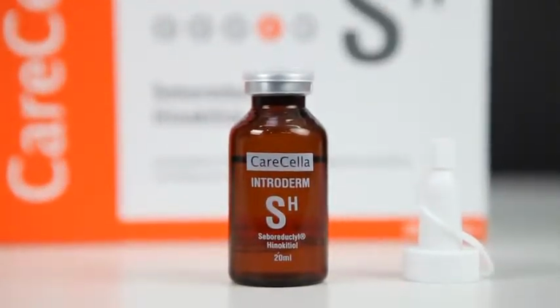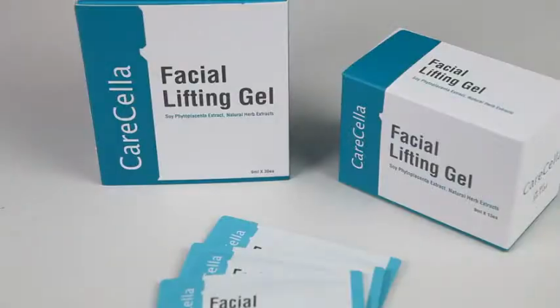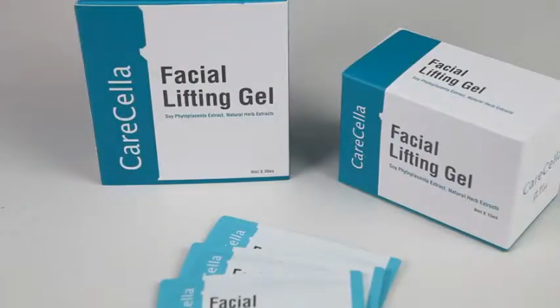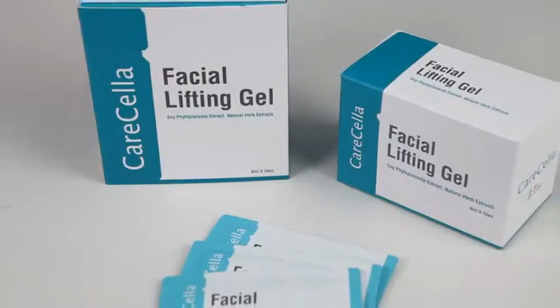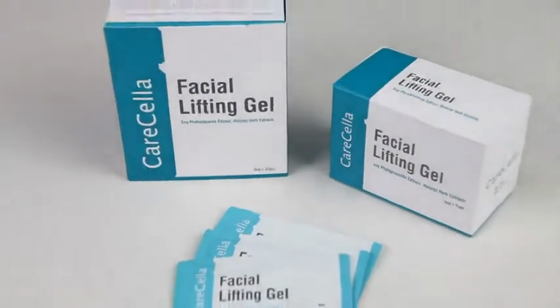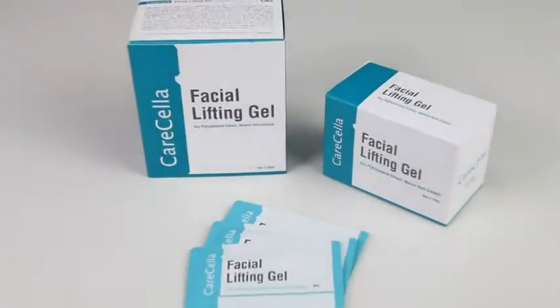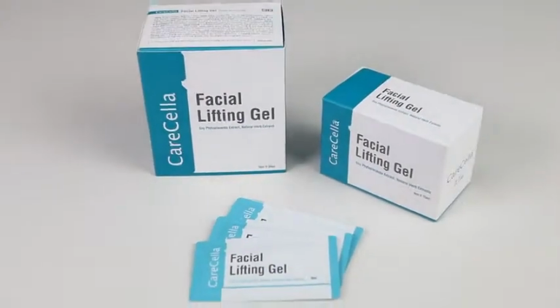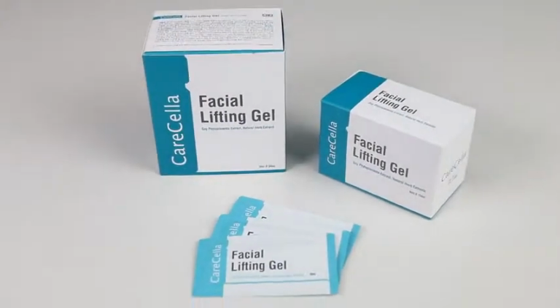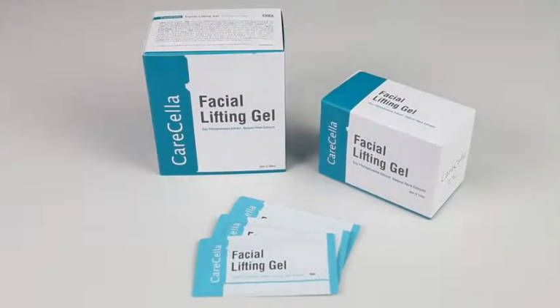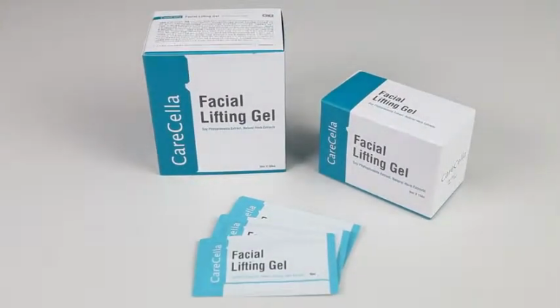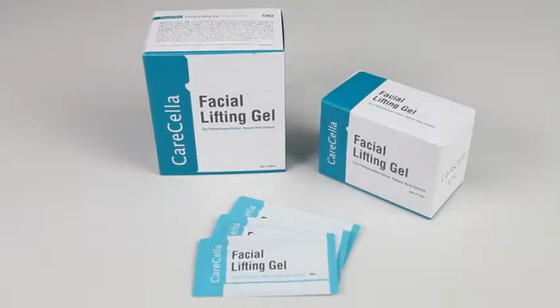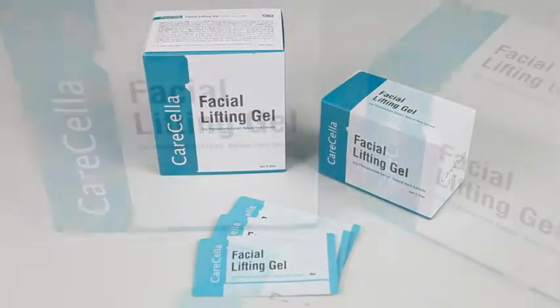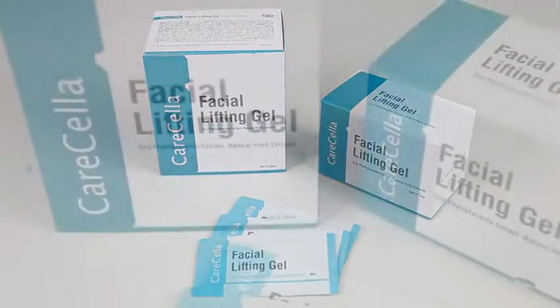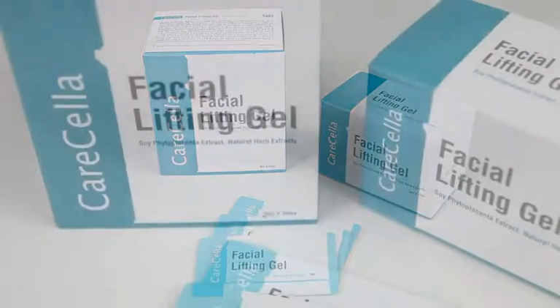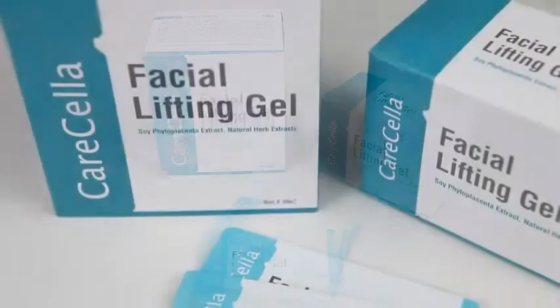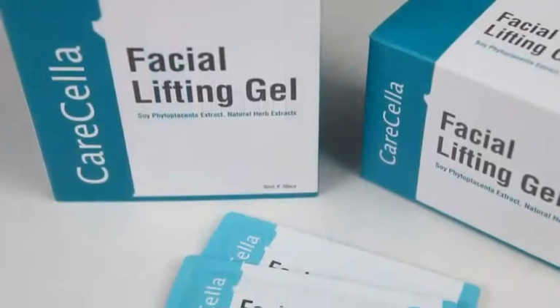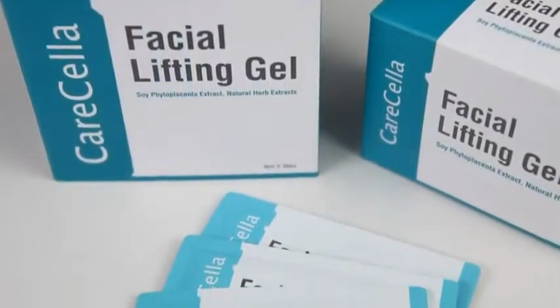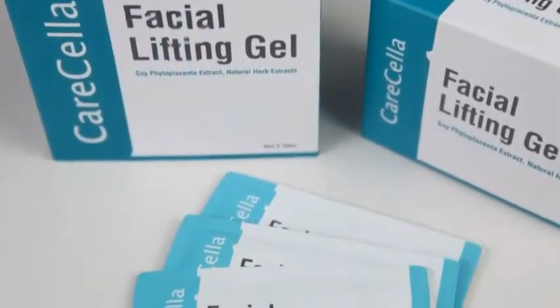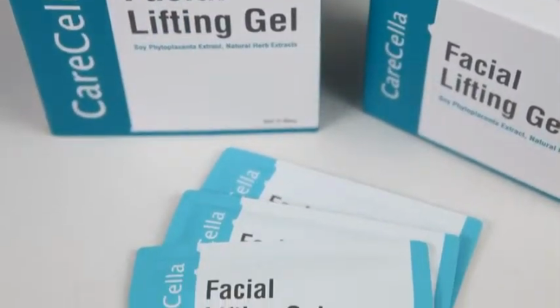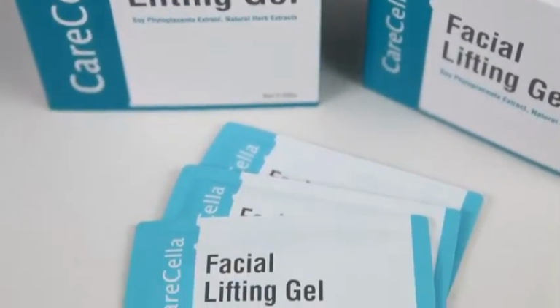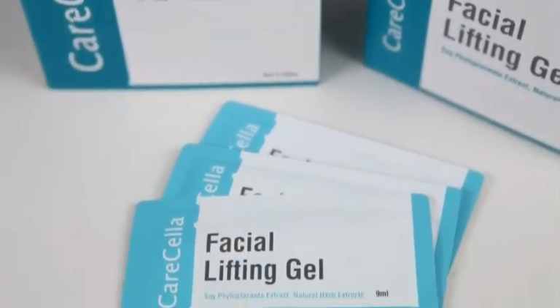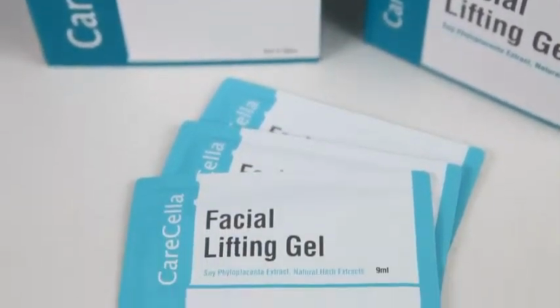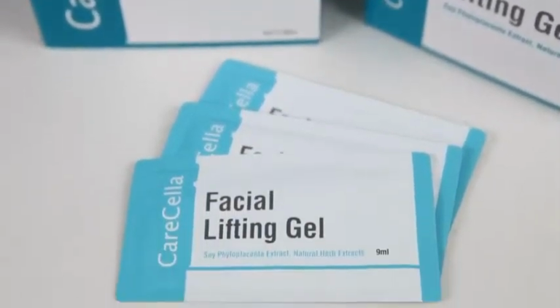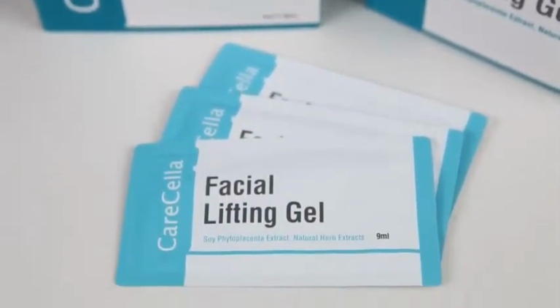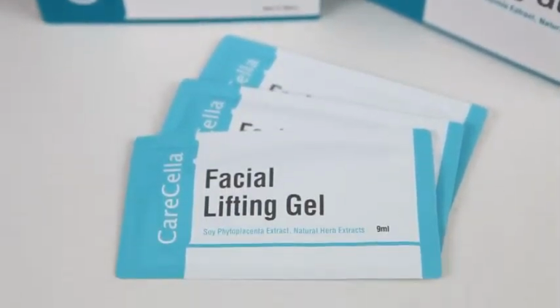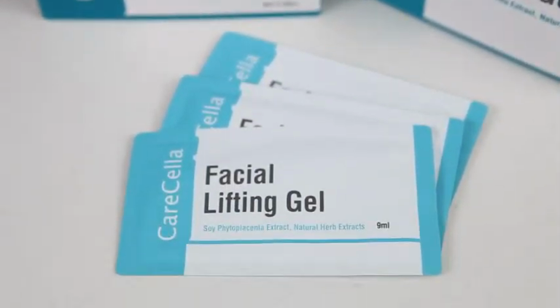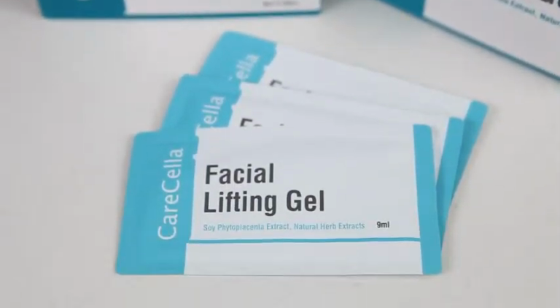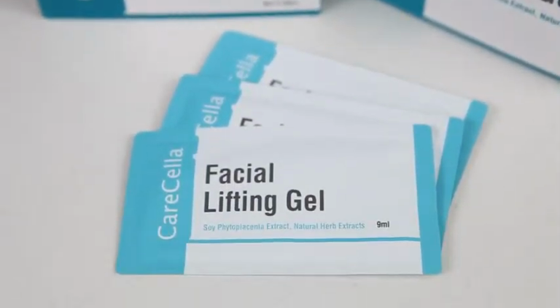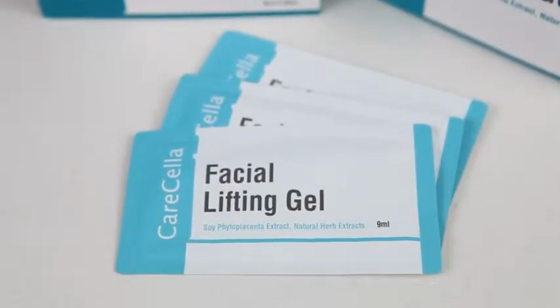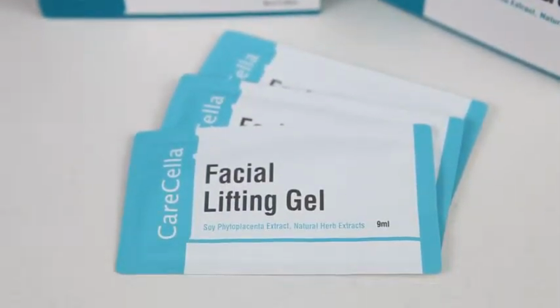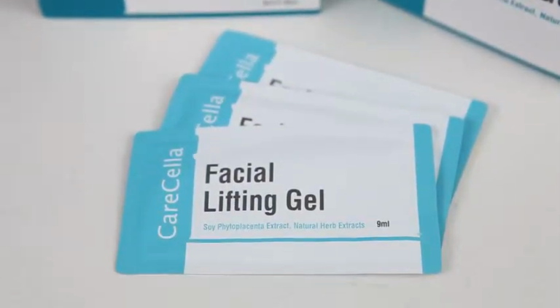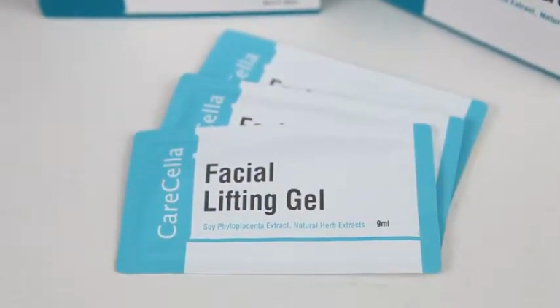The Facial Lifting Gel is a strong lifting pack that gives instant facial lifting effectiveness and maintains balance in your entire face with just a single use.